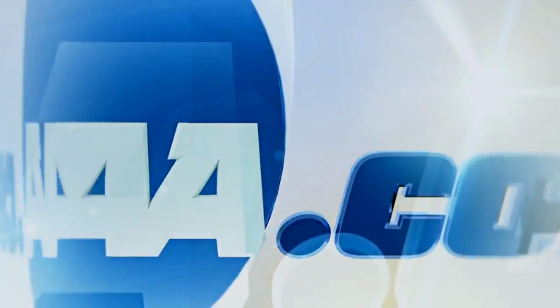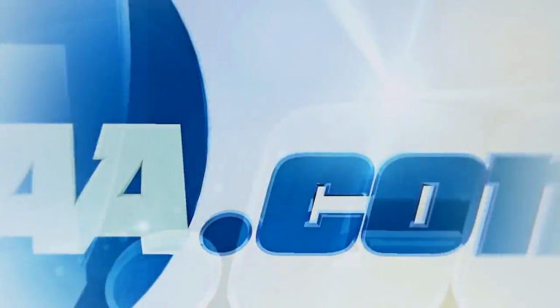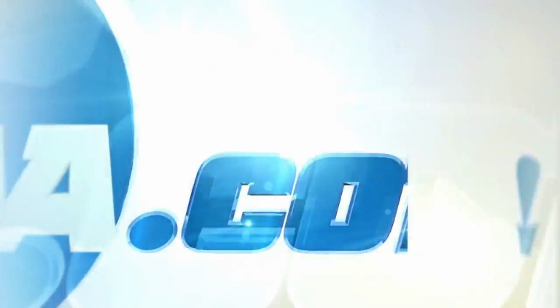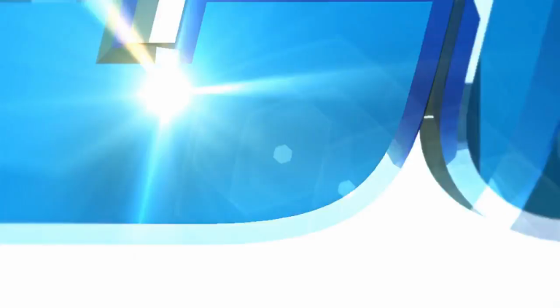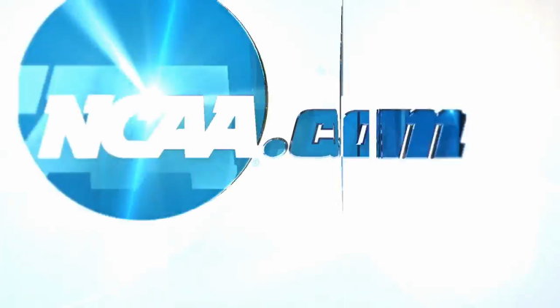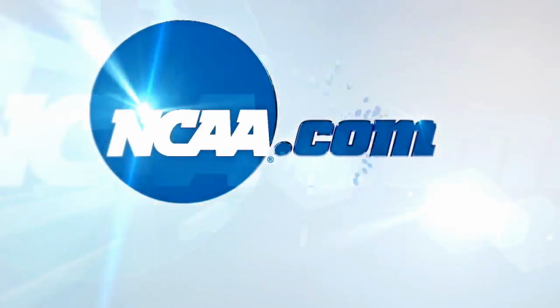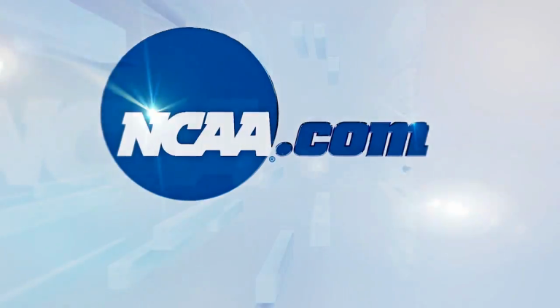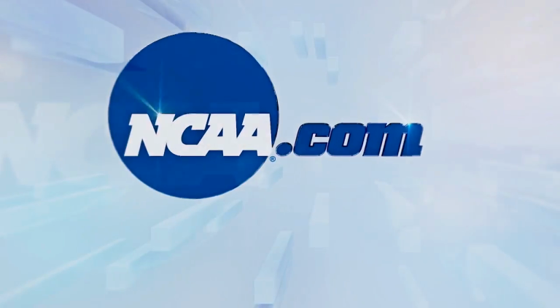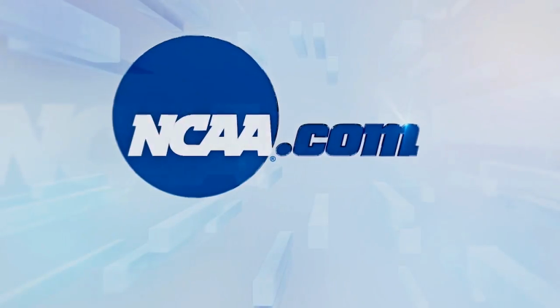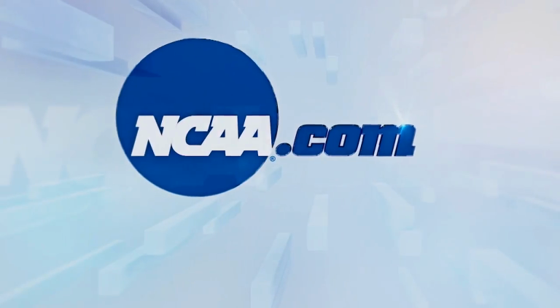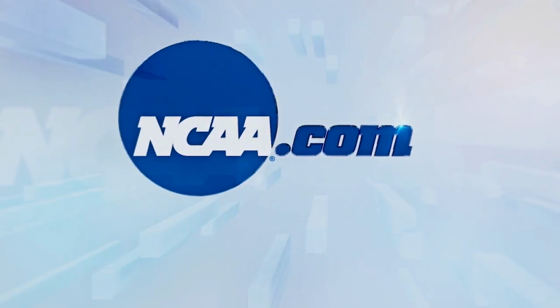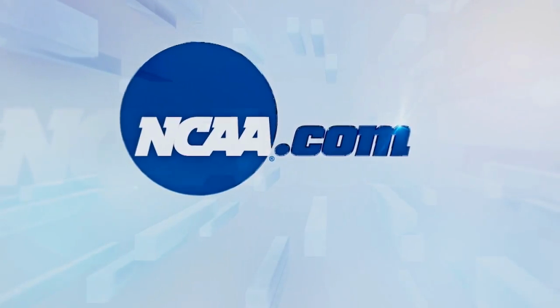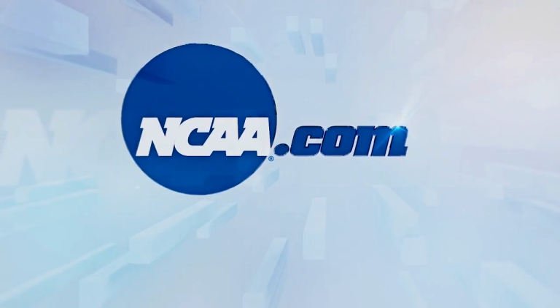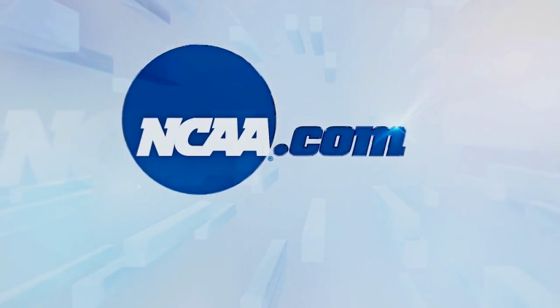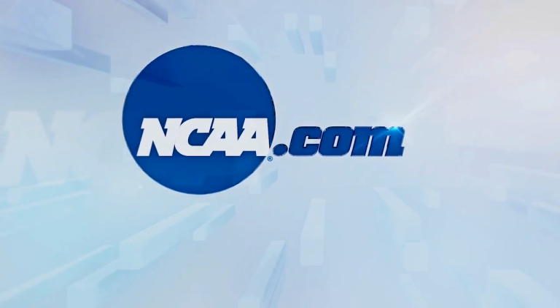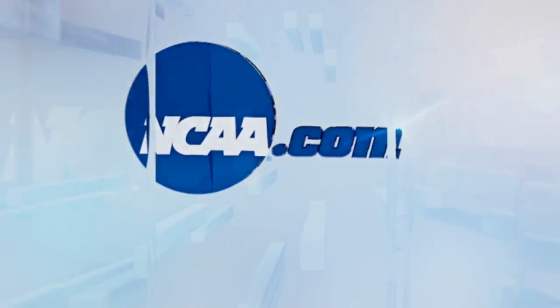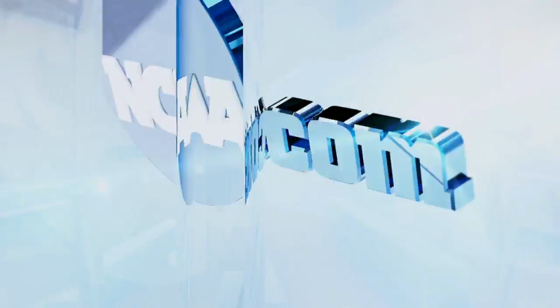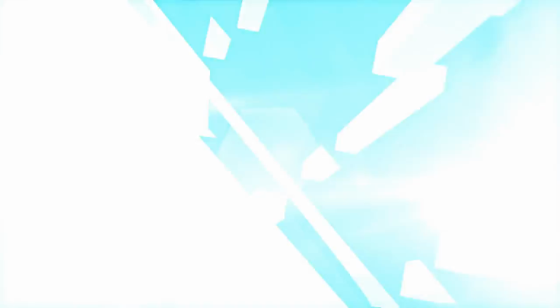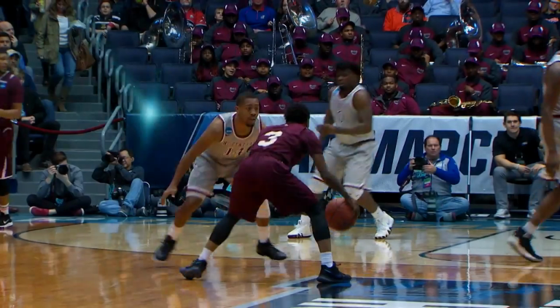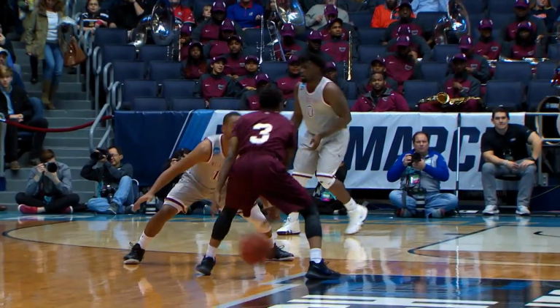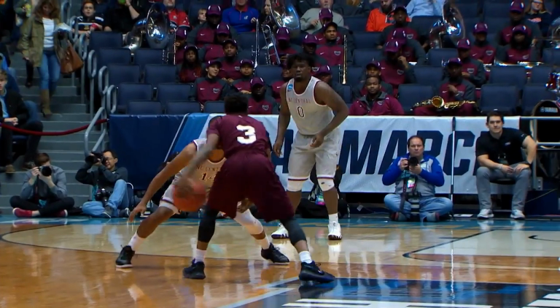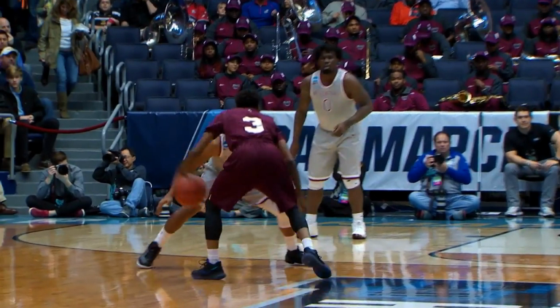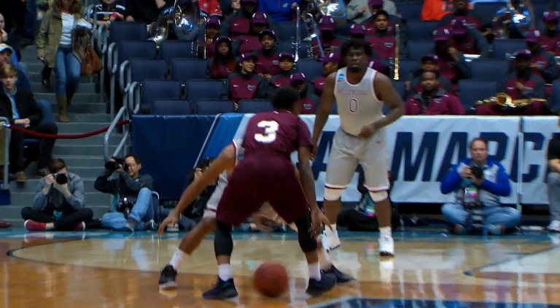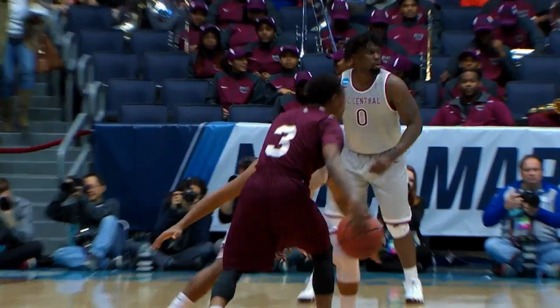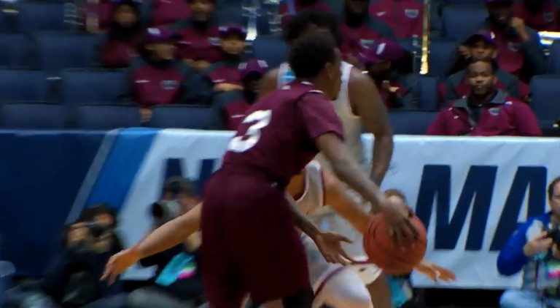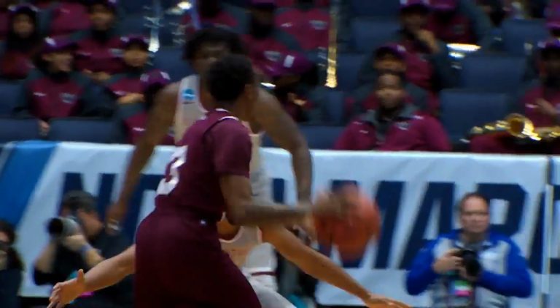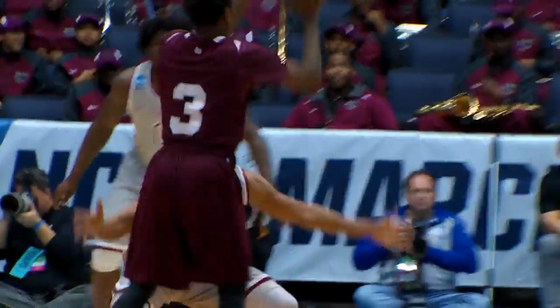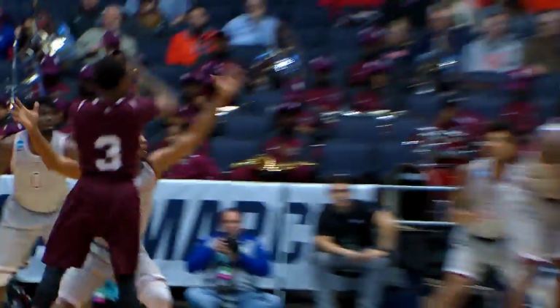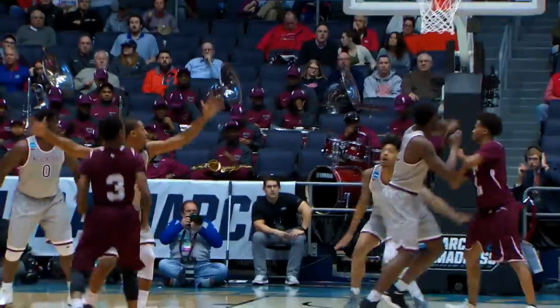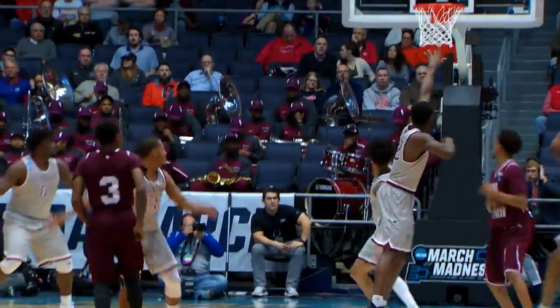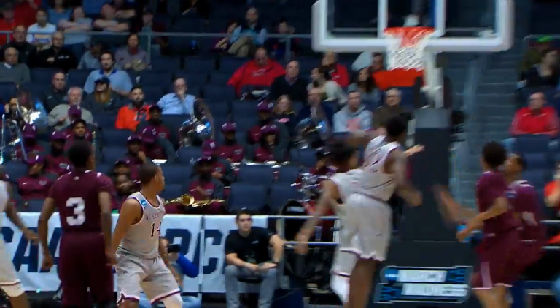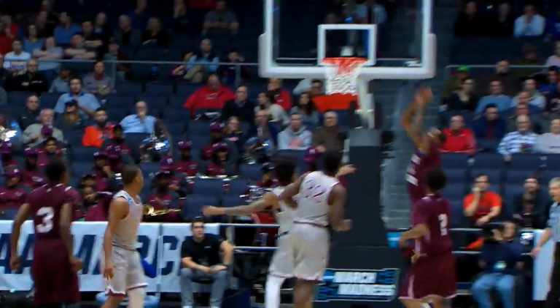The first four is in full effect. Let's take a look at the best dunks from Wednesday's games.